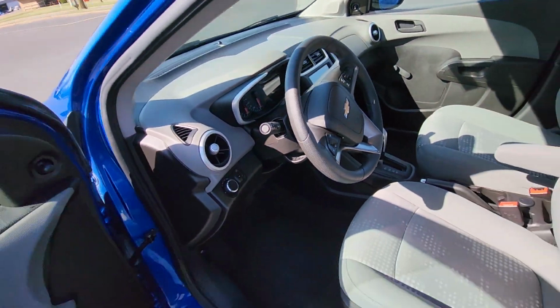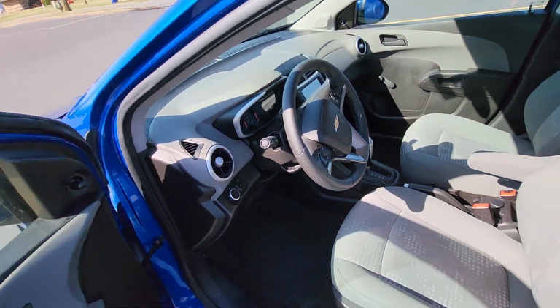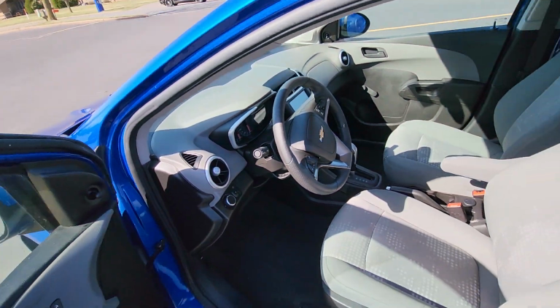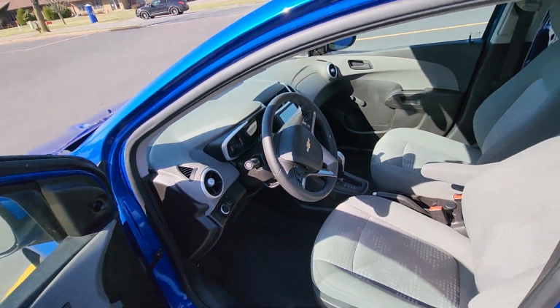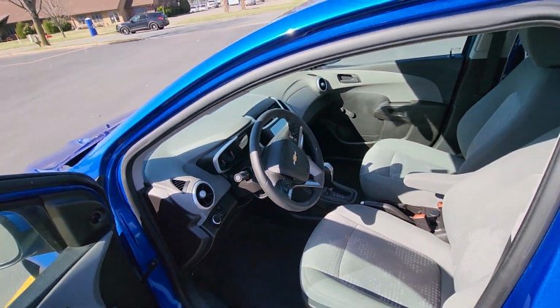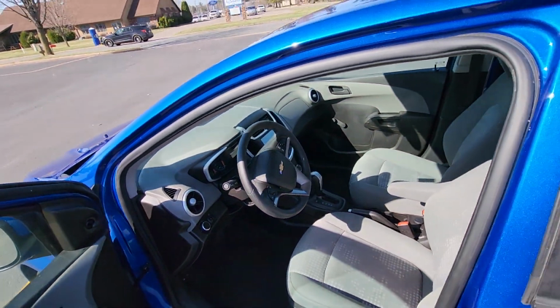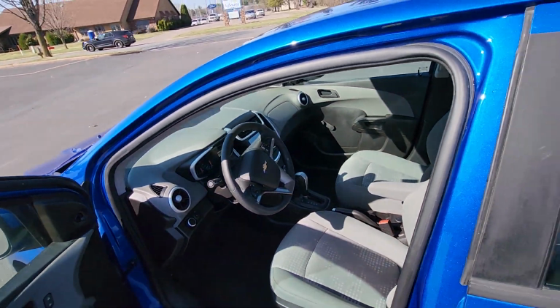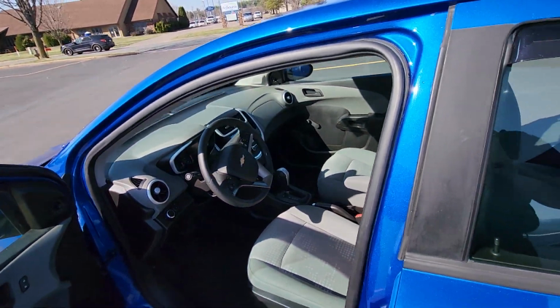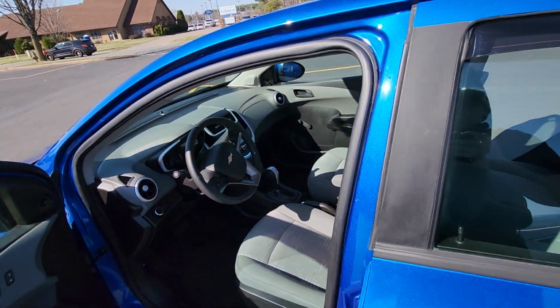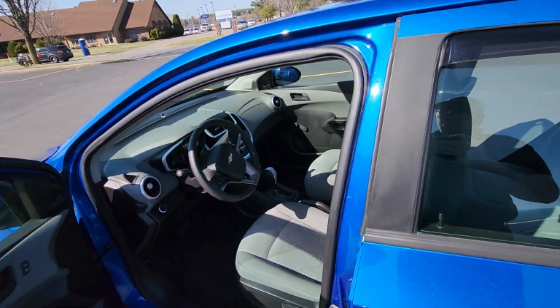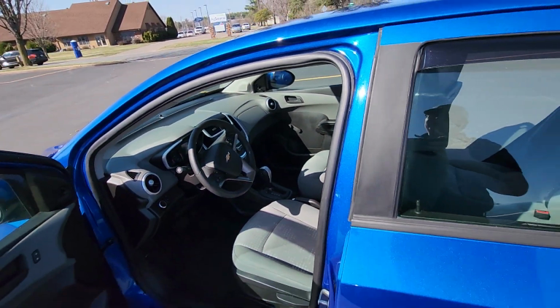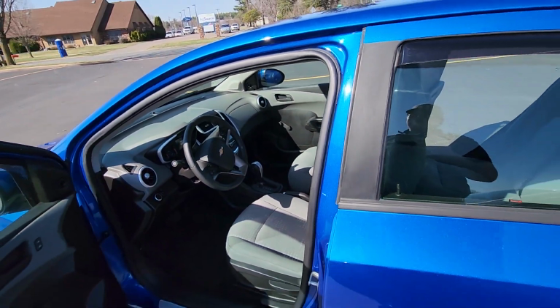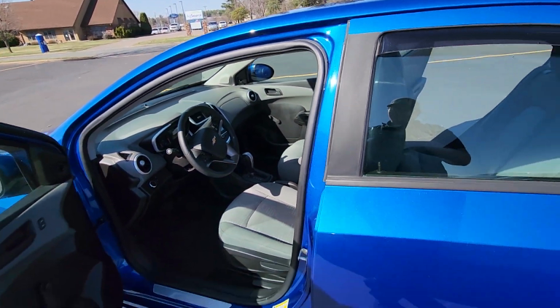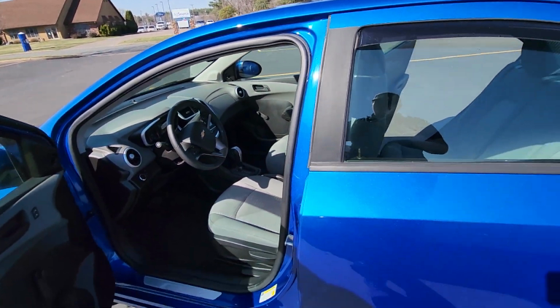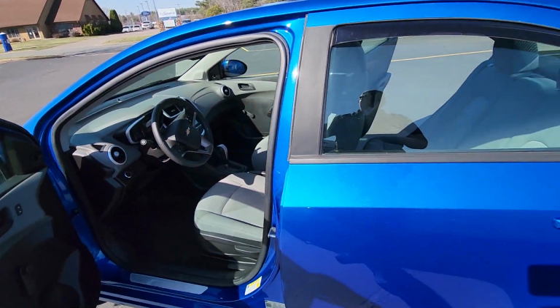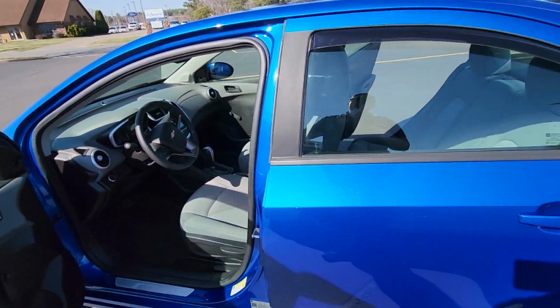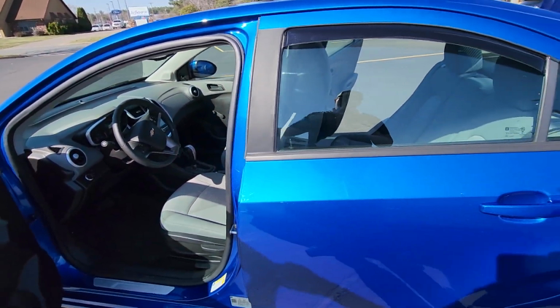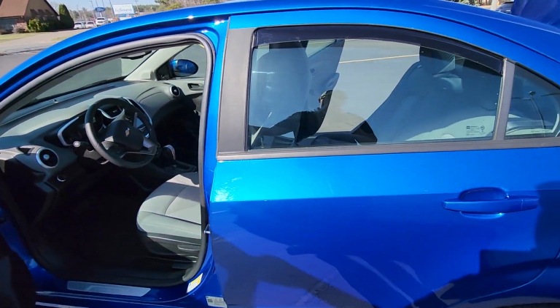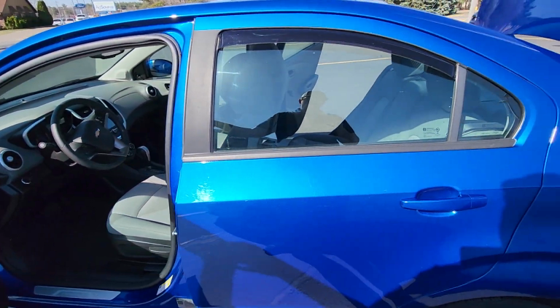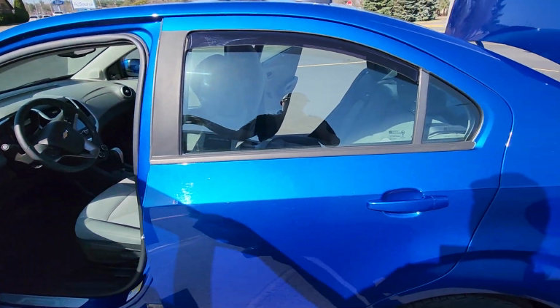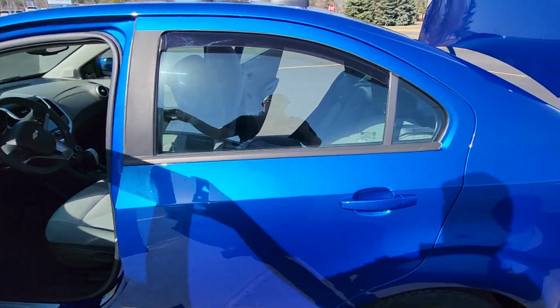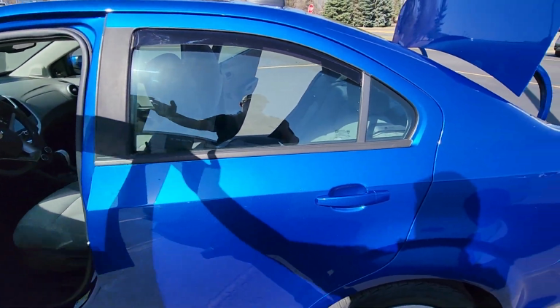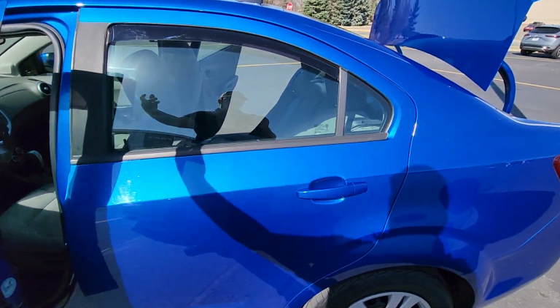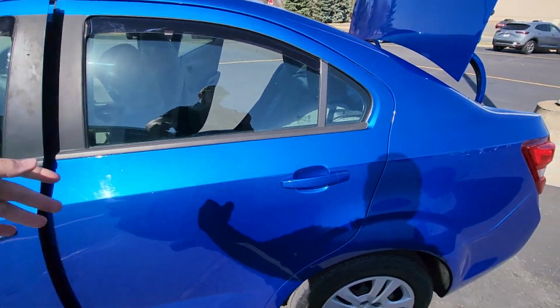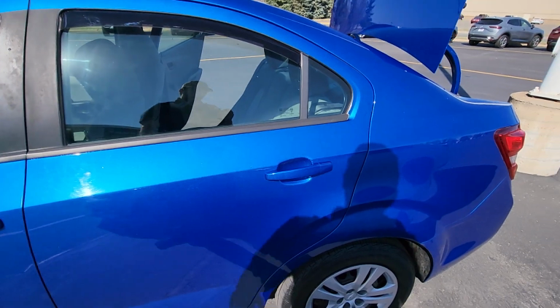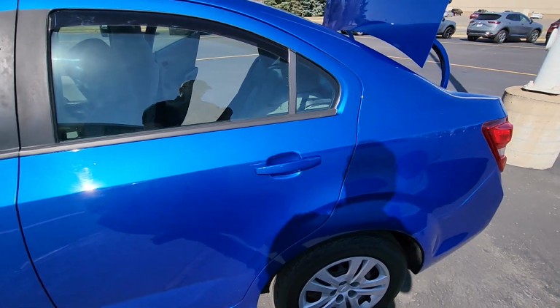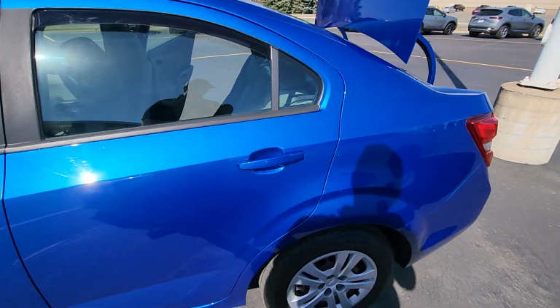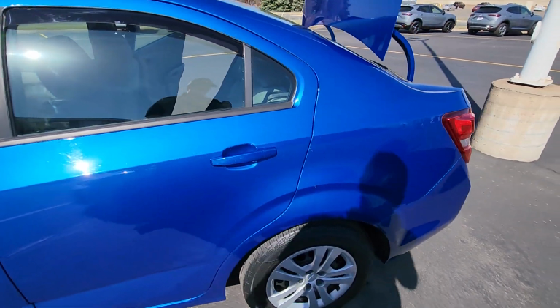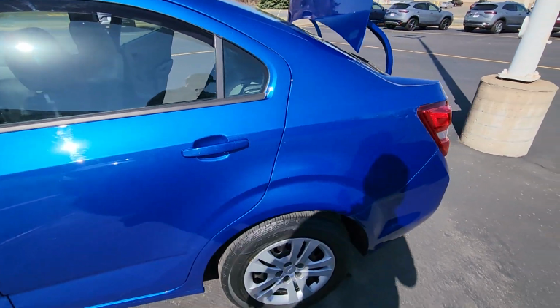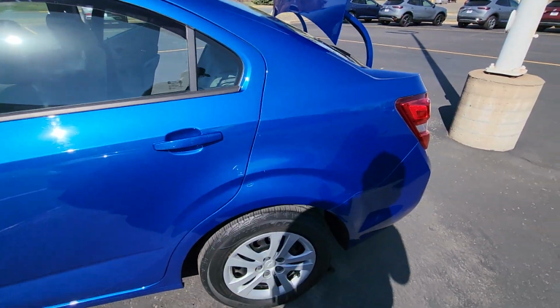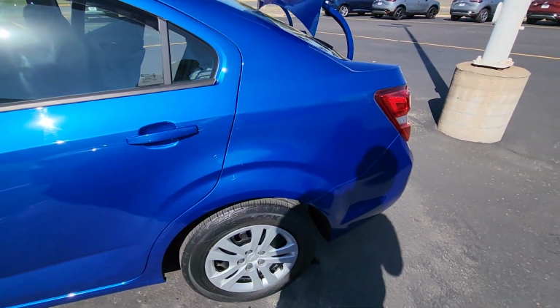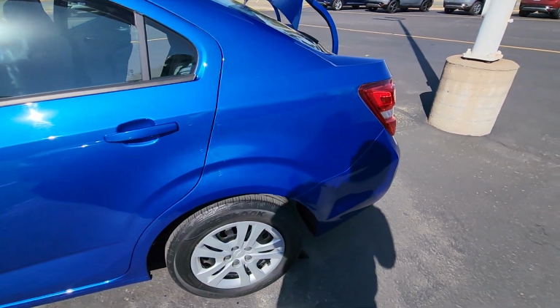Just under 27,000 miles on this vehicle as well. Super nice ride.